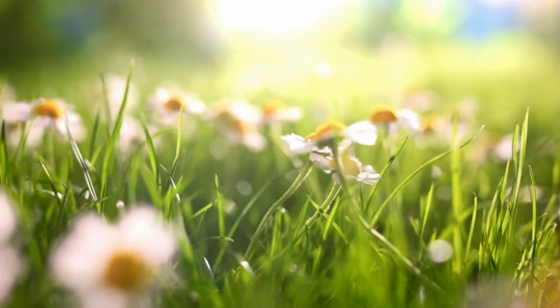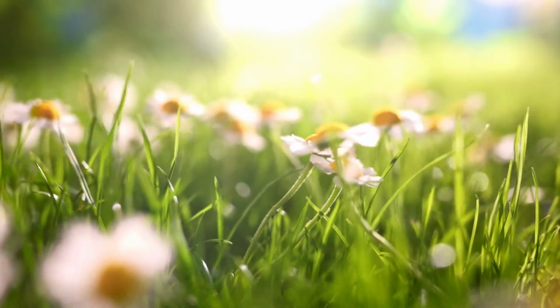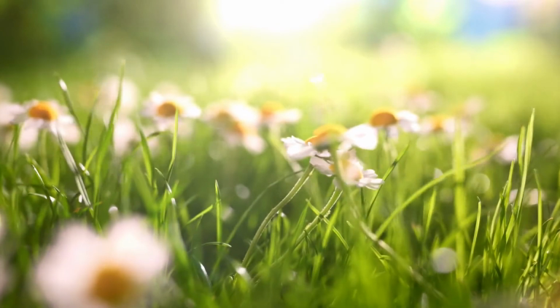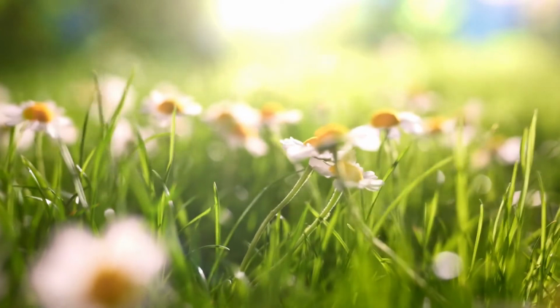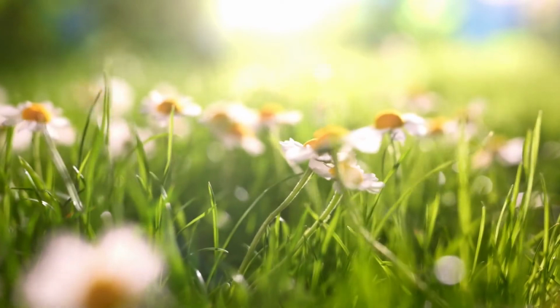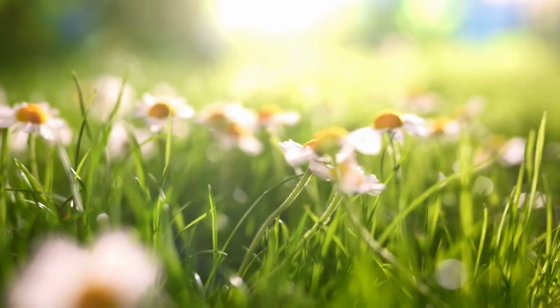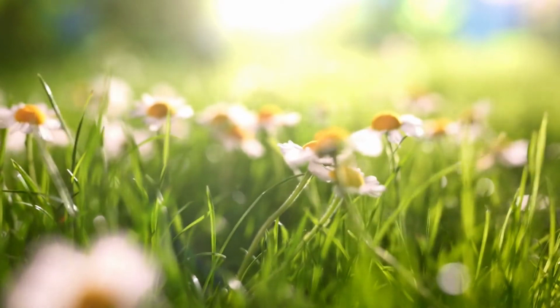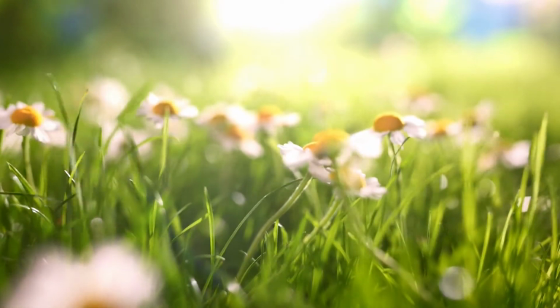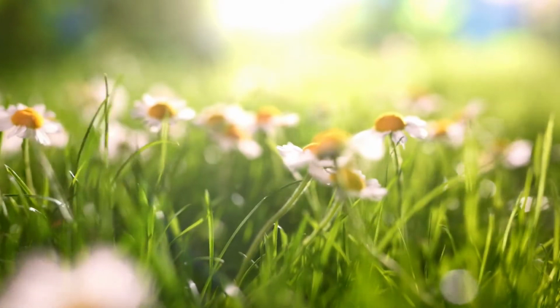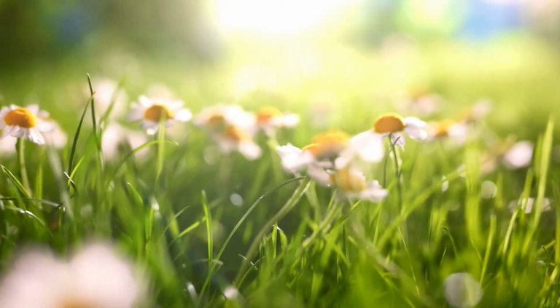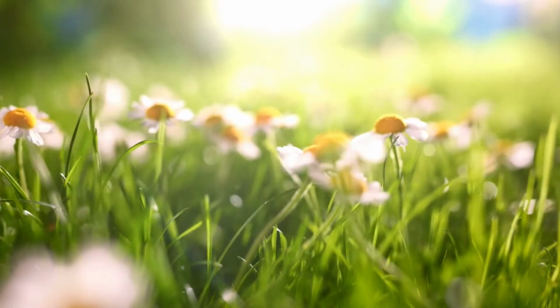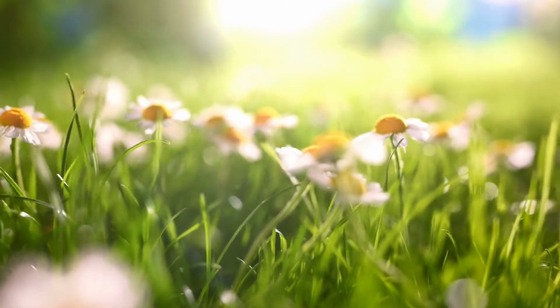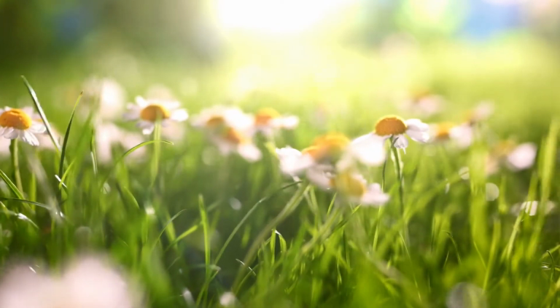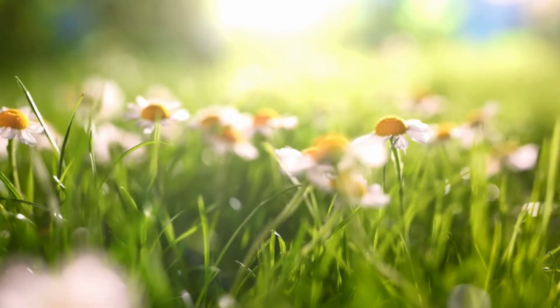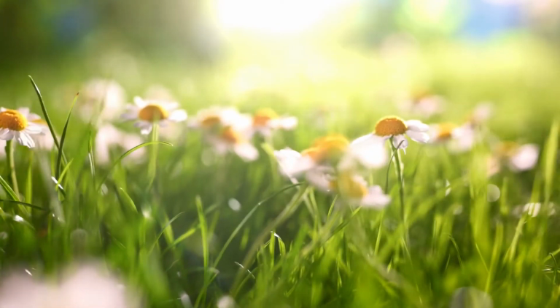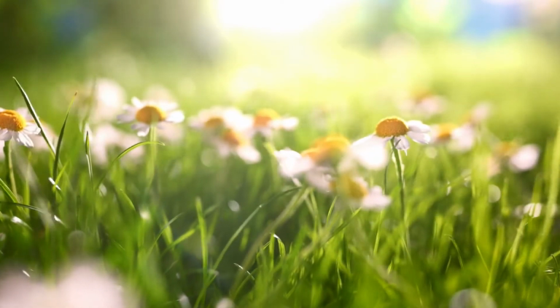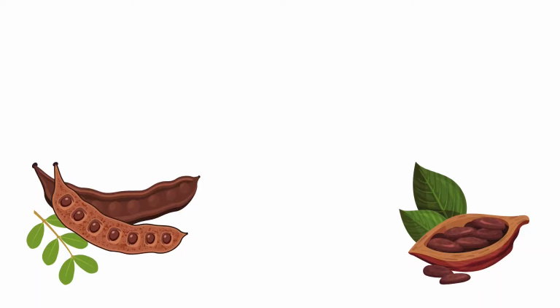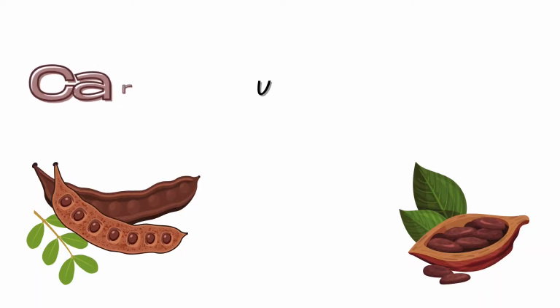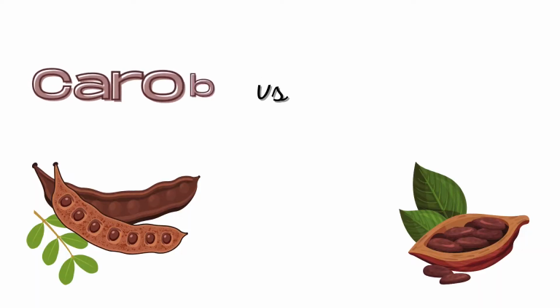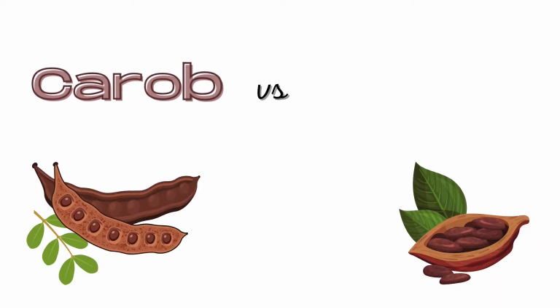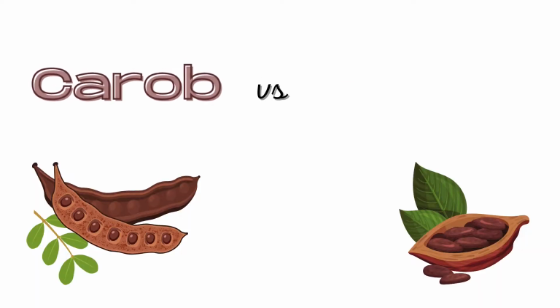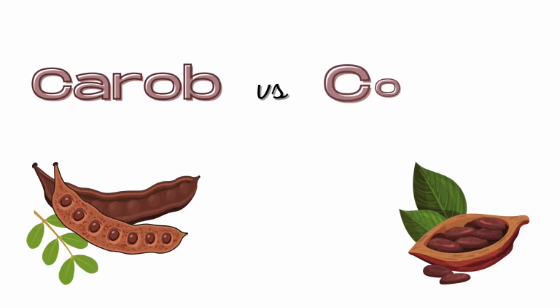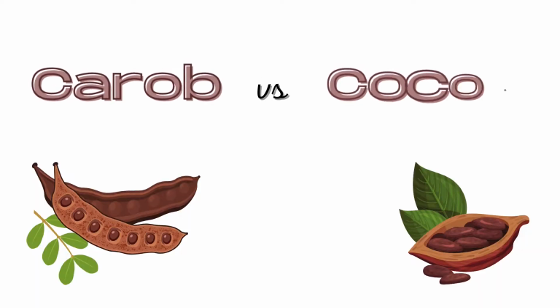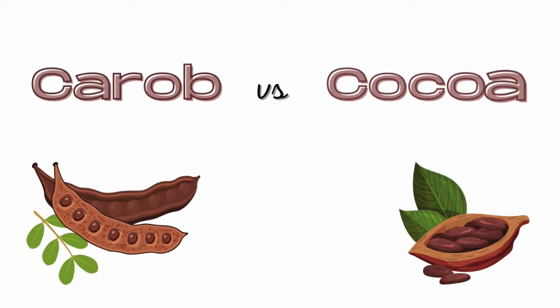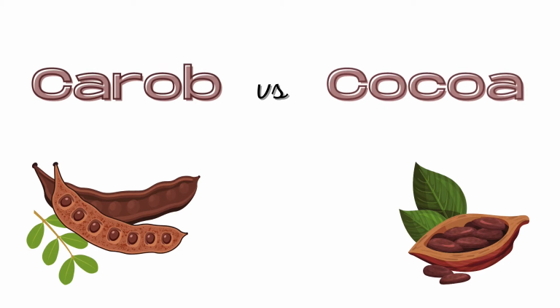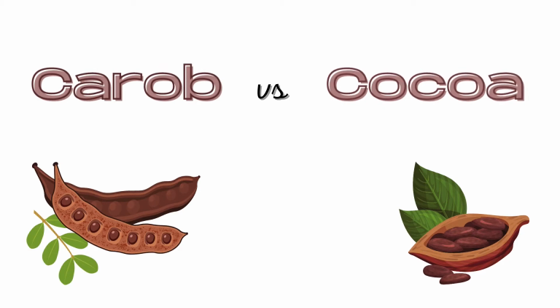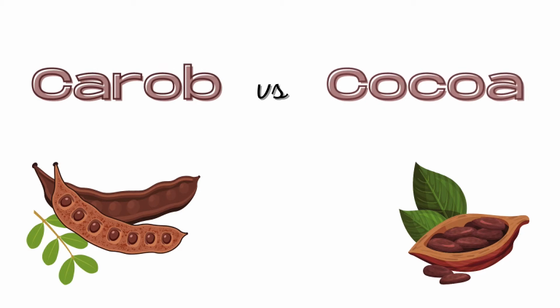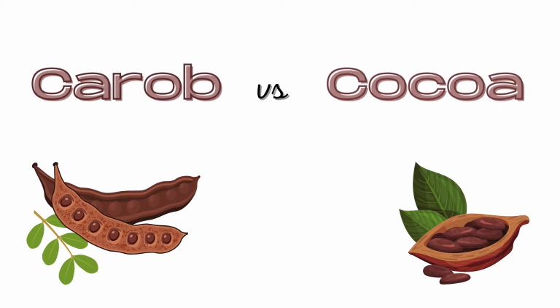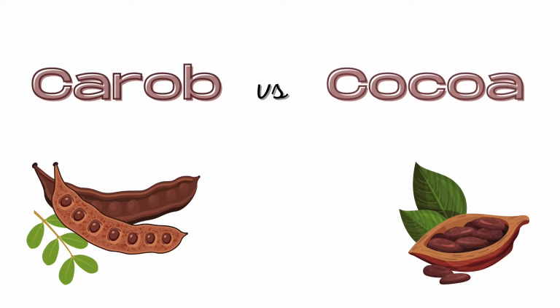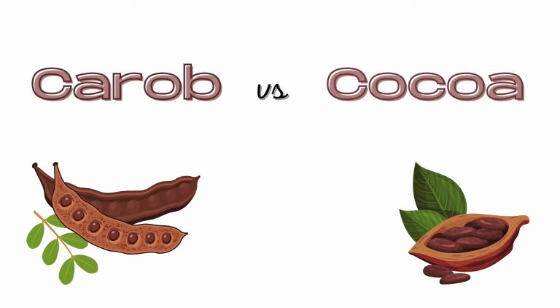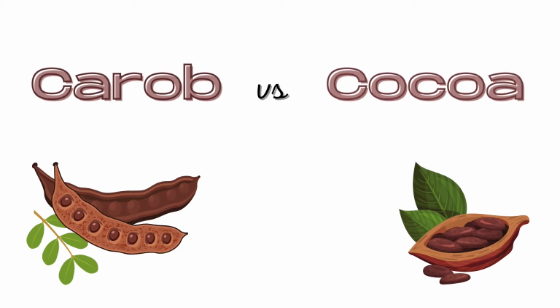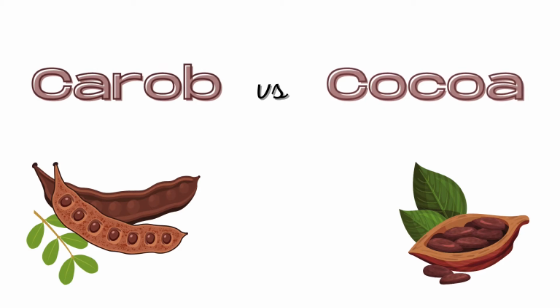So without further ado, let's now delve into the health benefits and side effects of Carob and Cocoa.